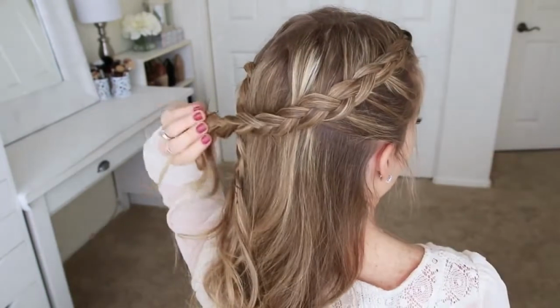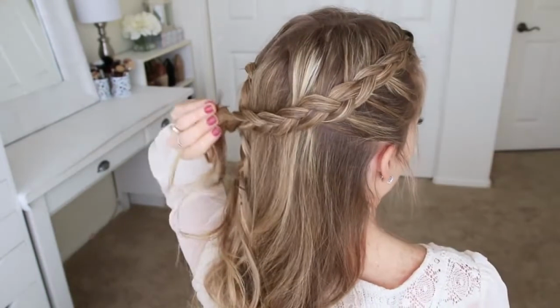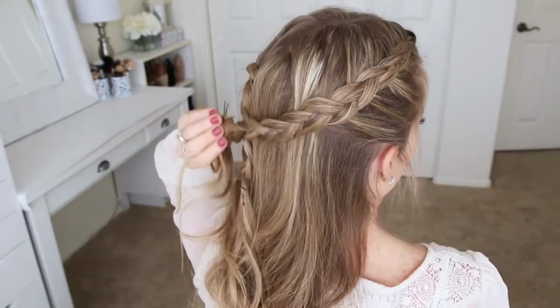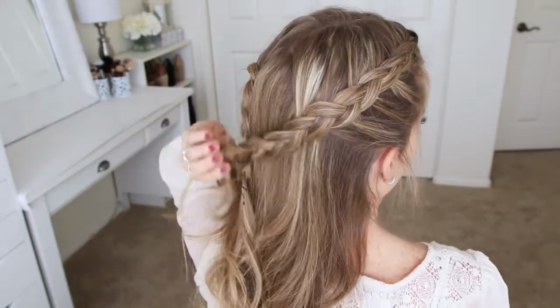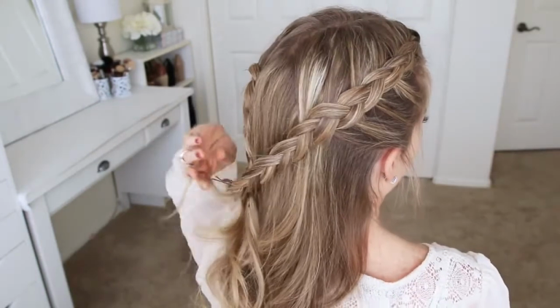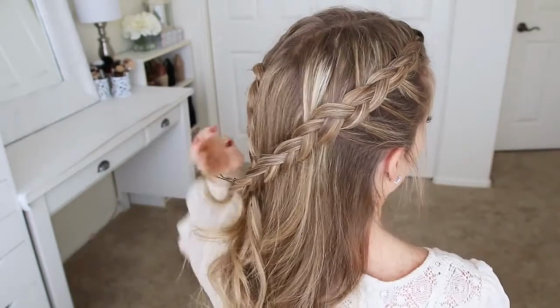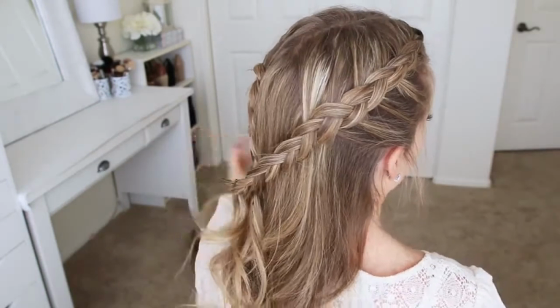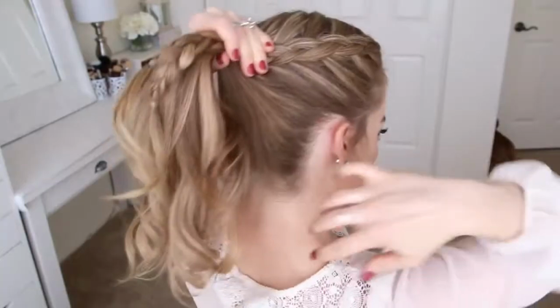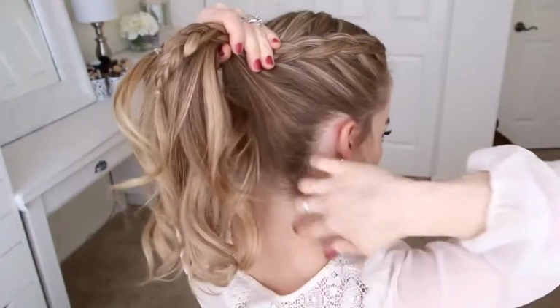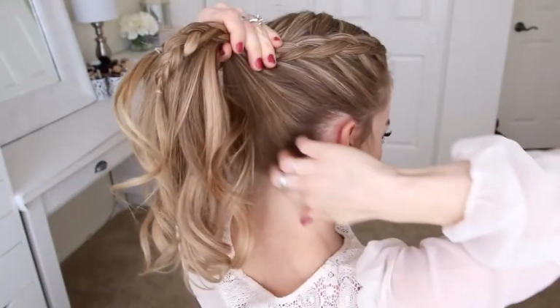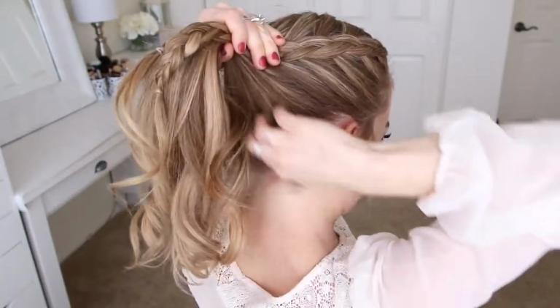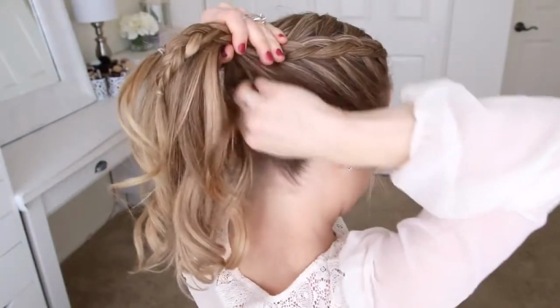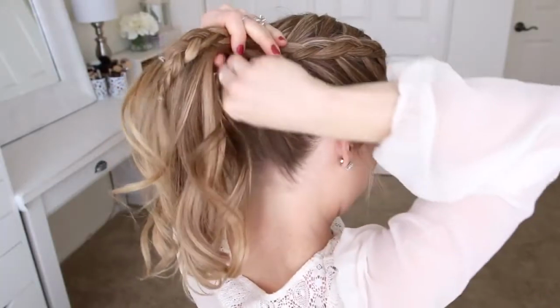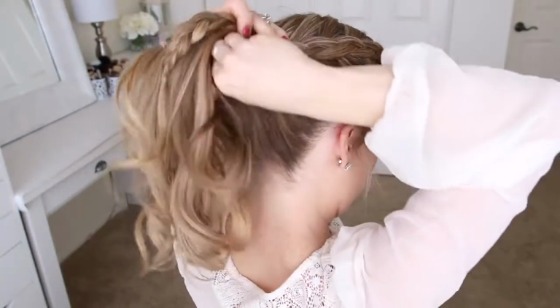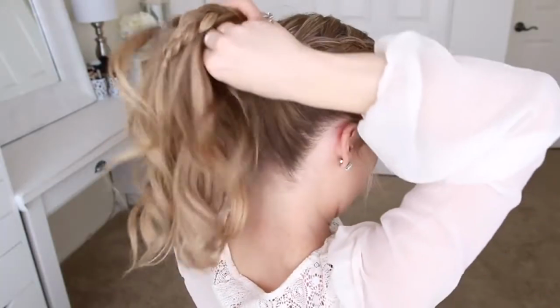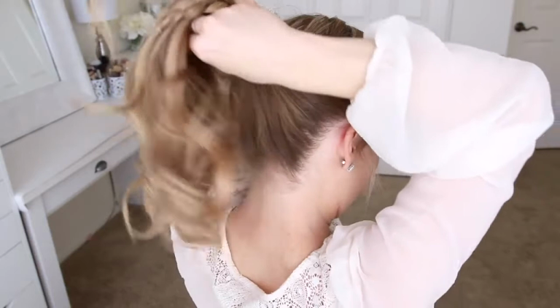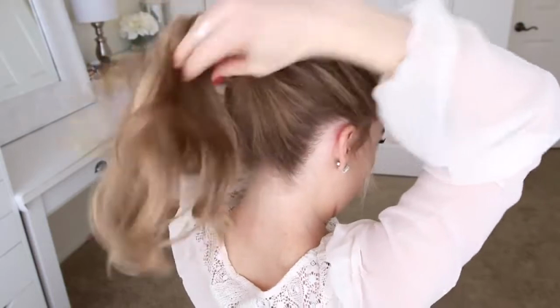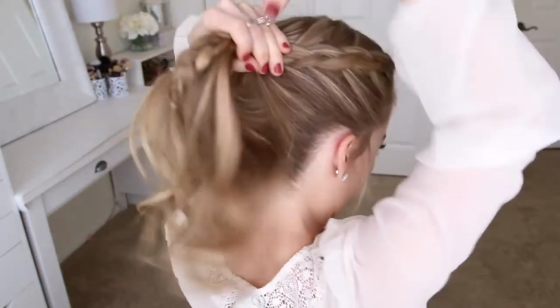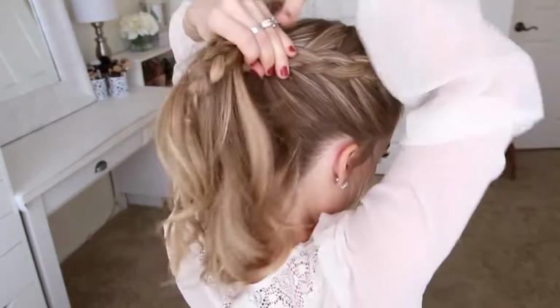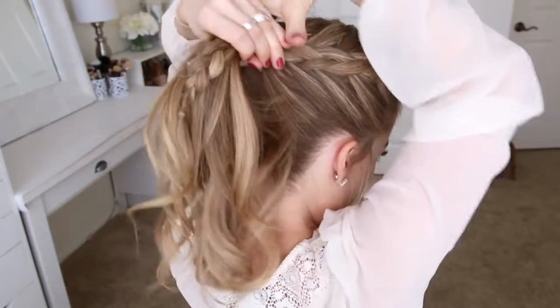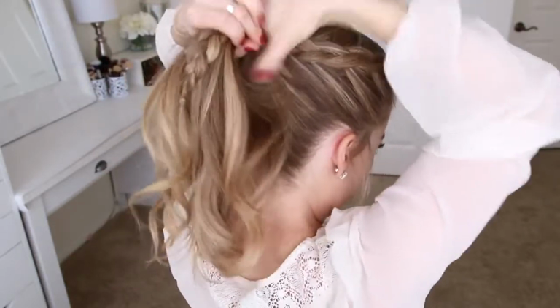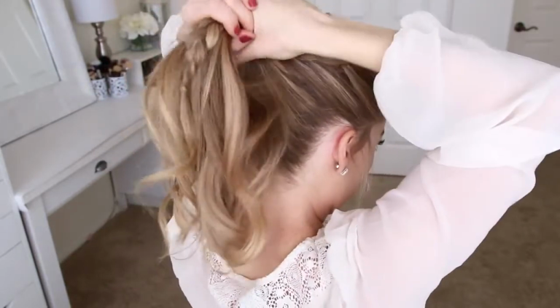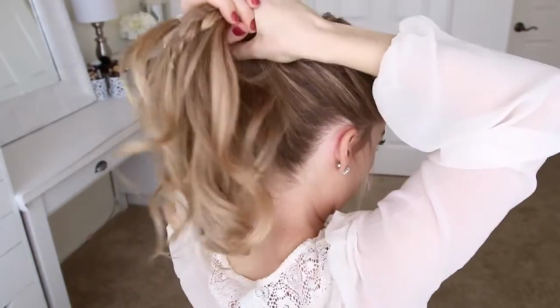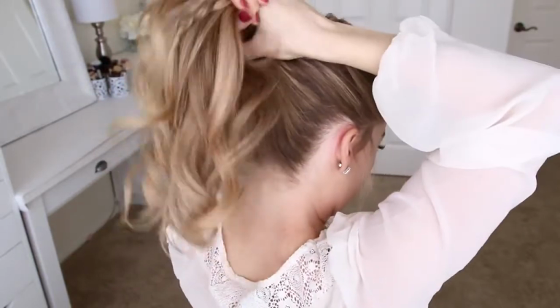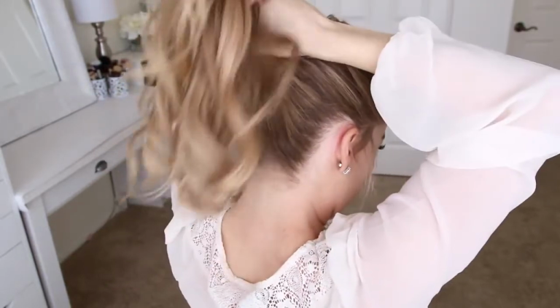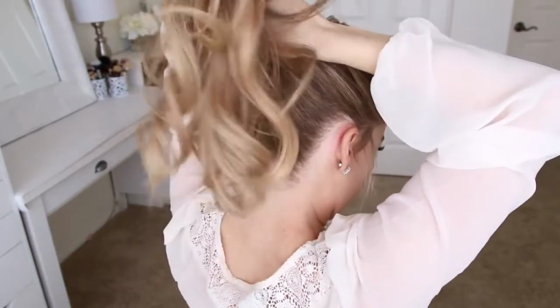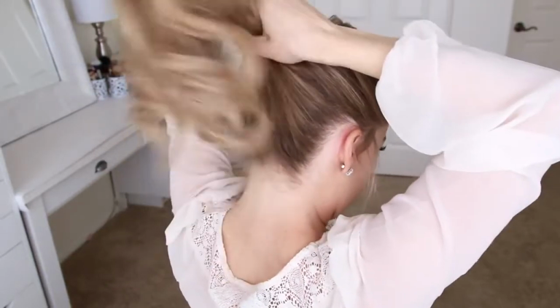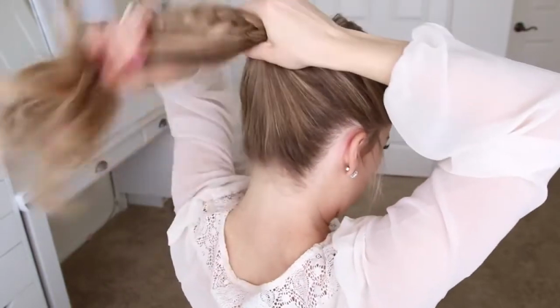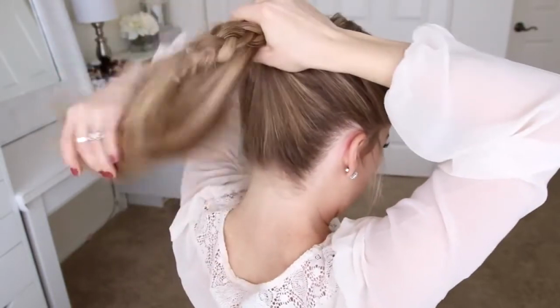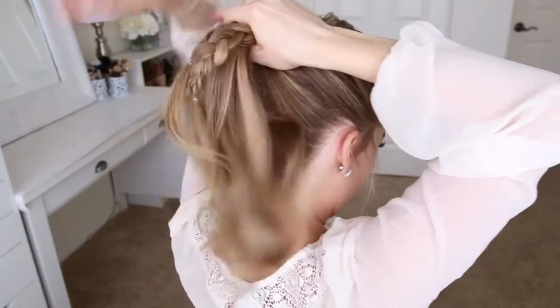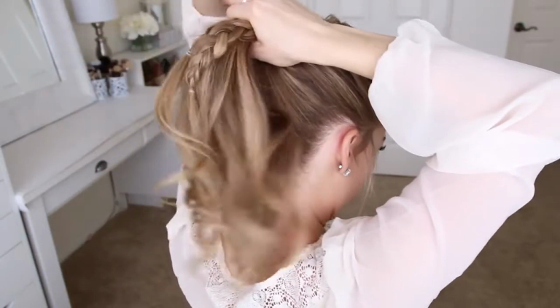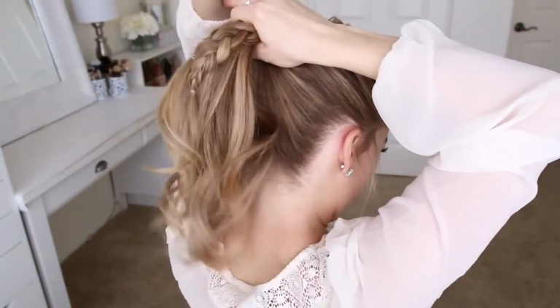Once both braids are done, I'm going to combine all of my hair together into a high ponytail and tie it off with a hairband.